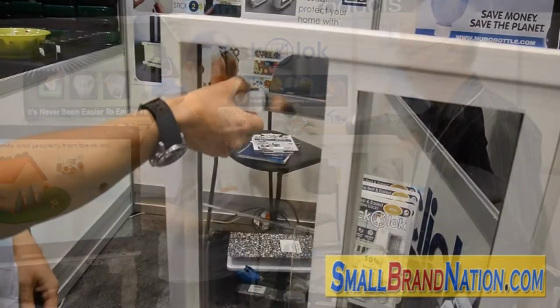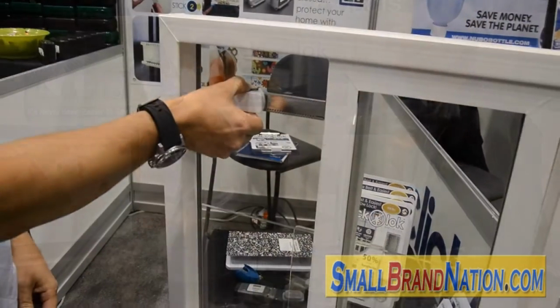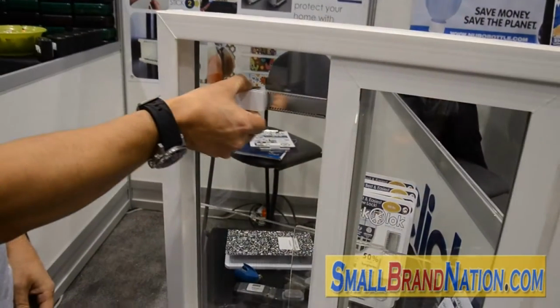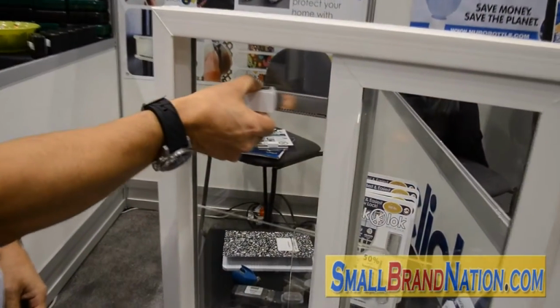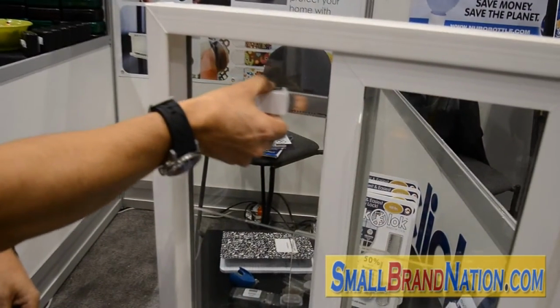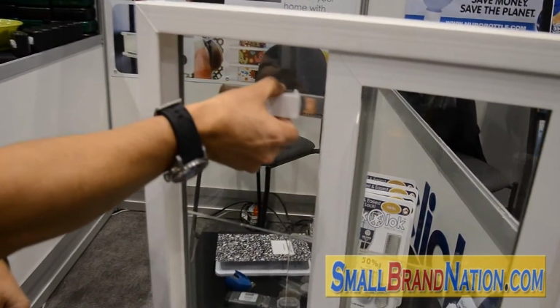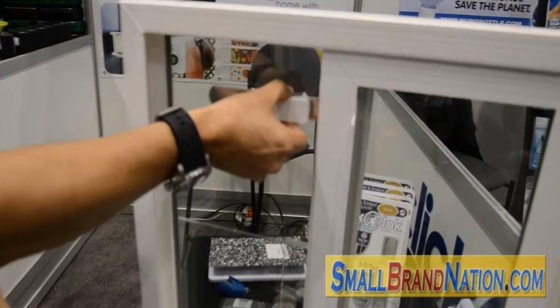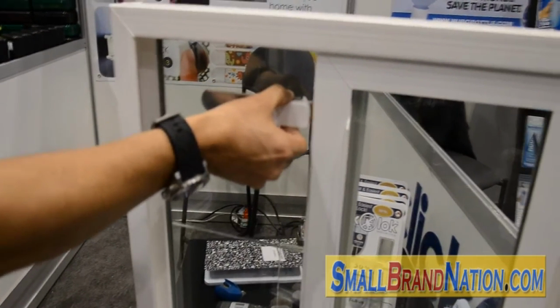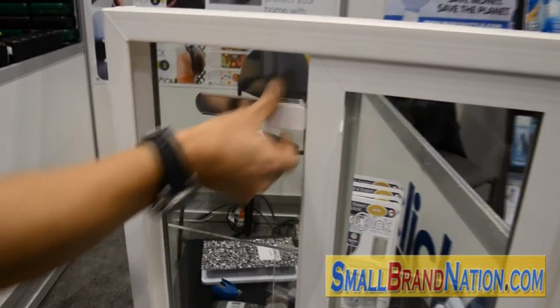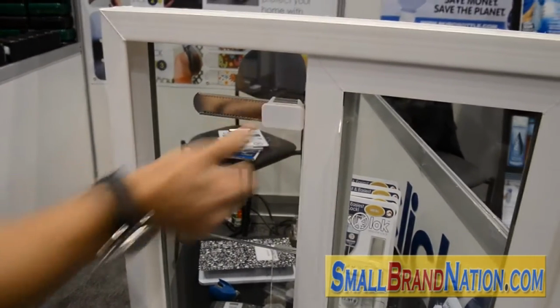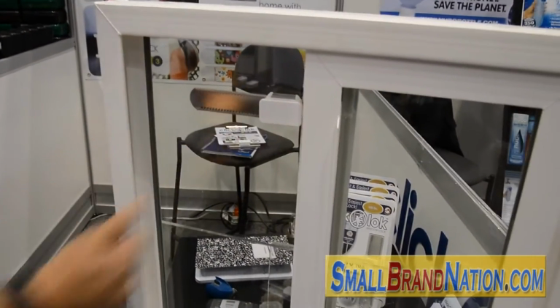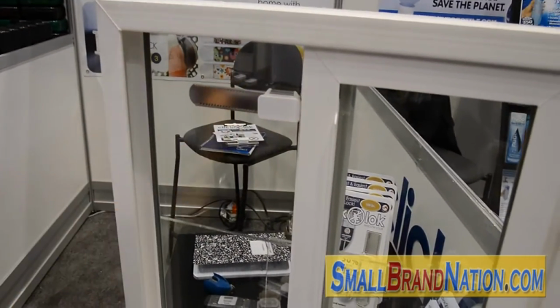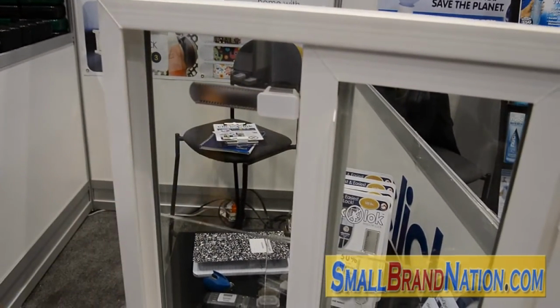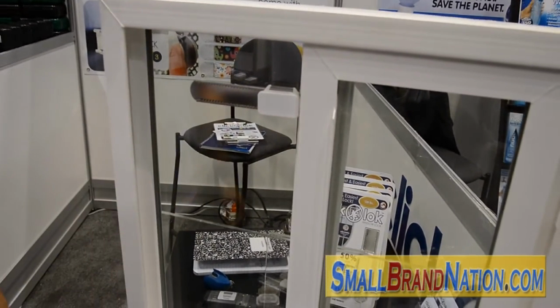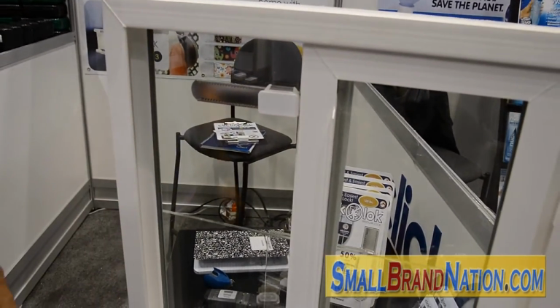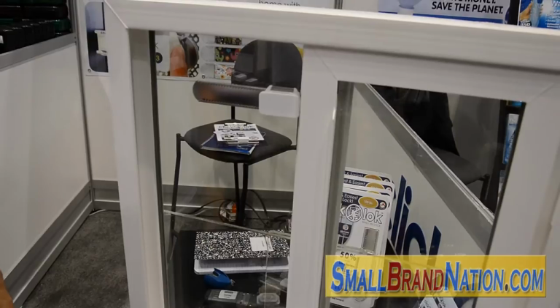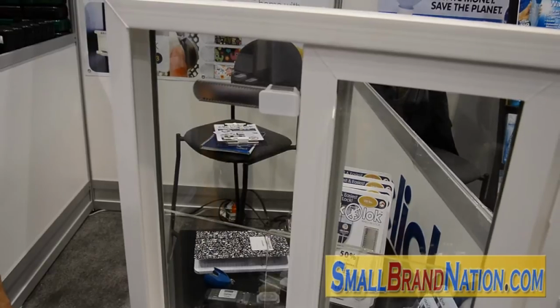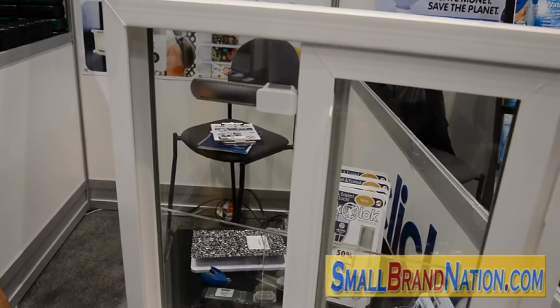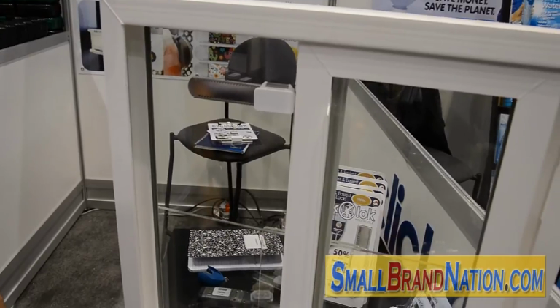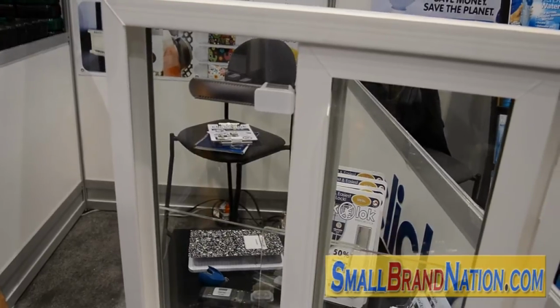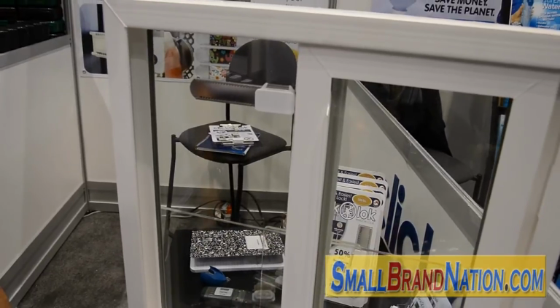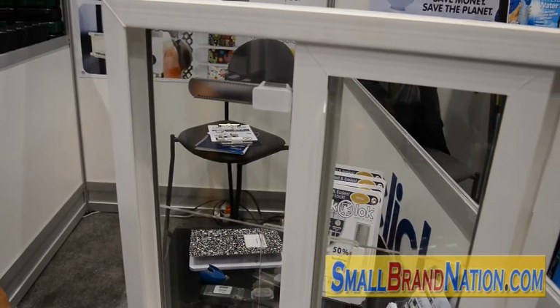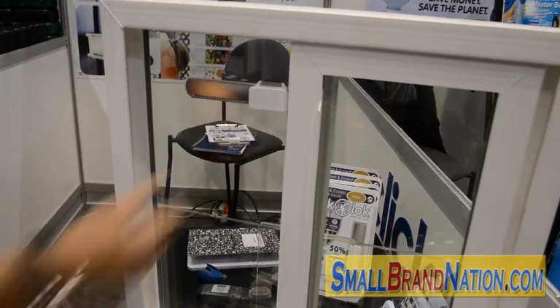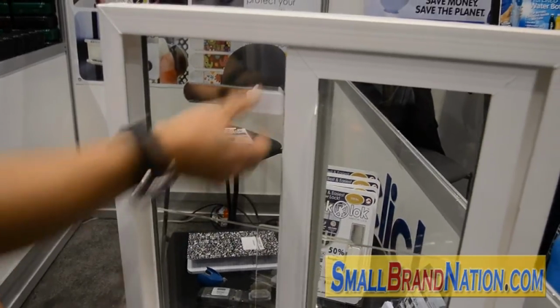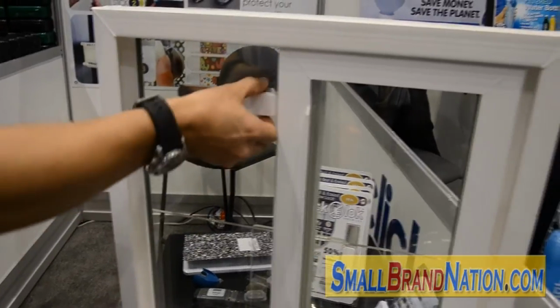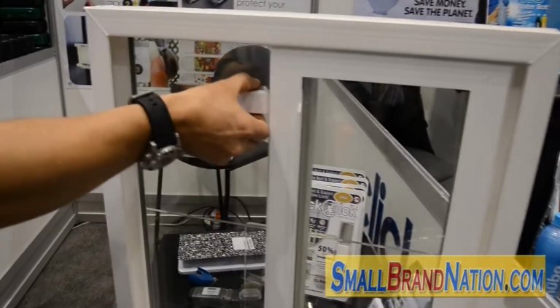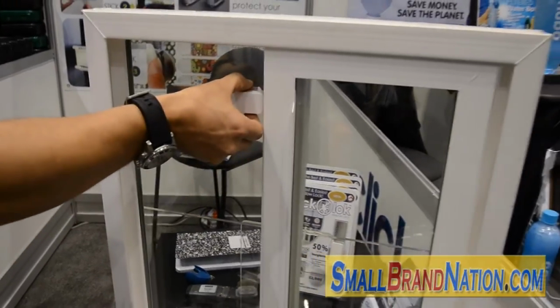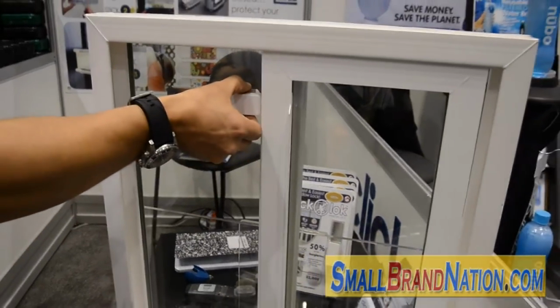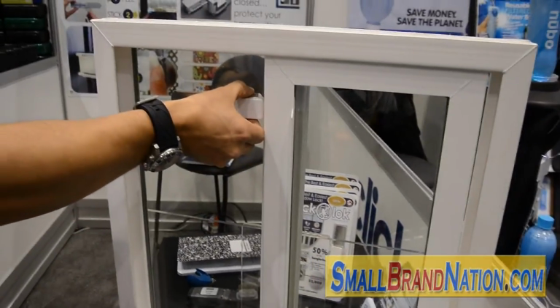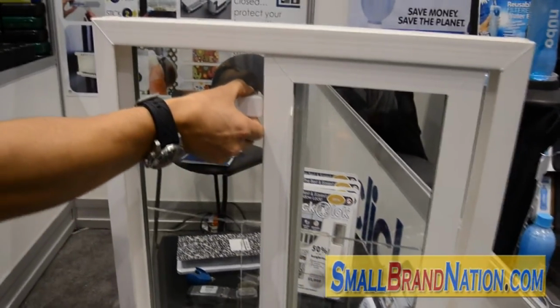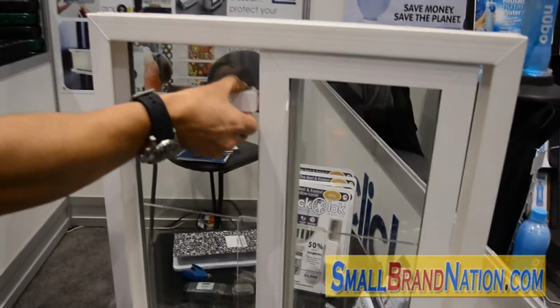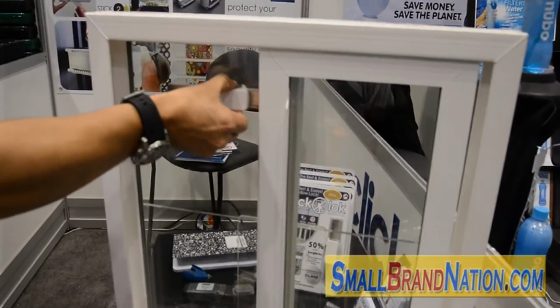You basically remove the tape liner, you apply it onto the window, and you slide on the lock.